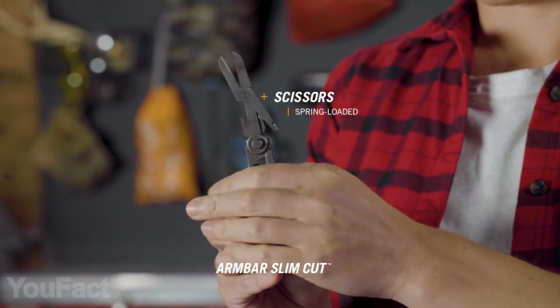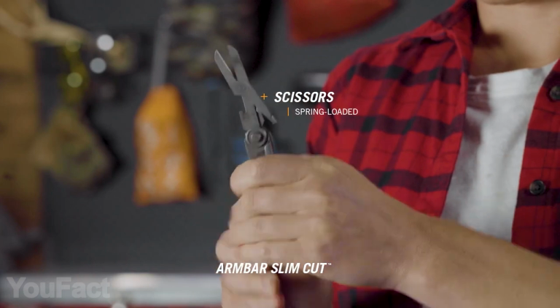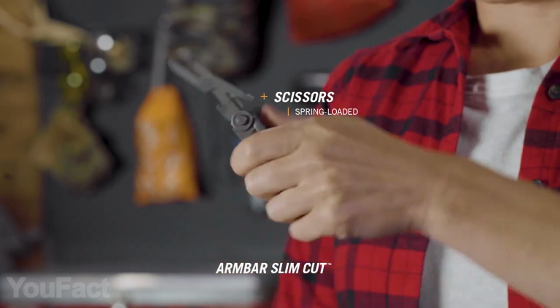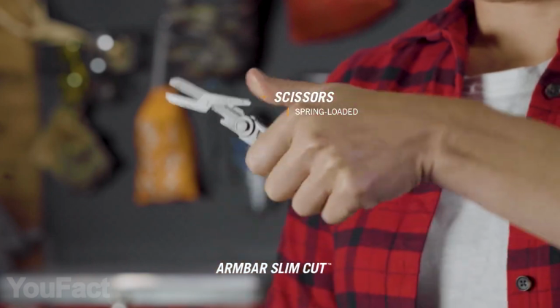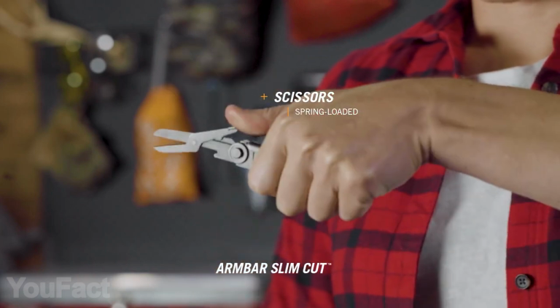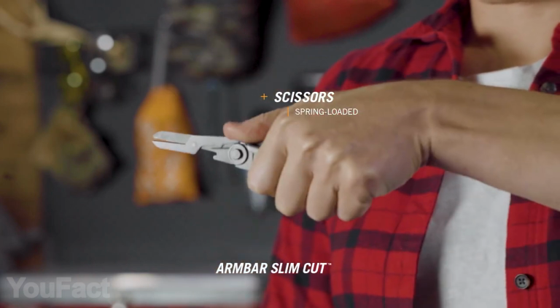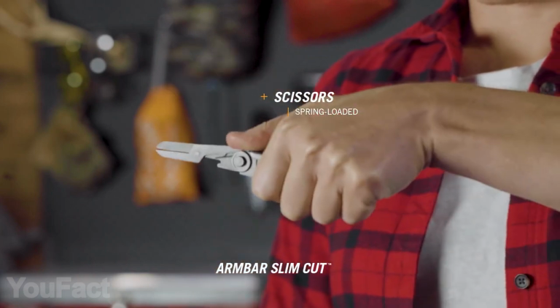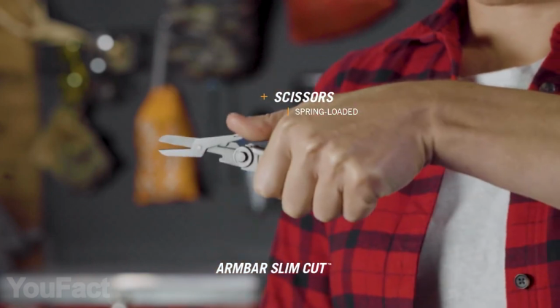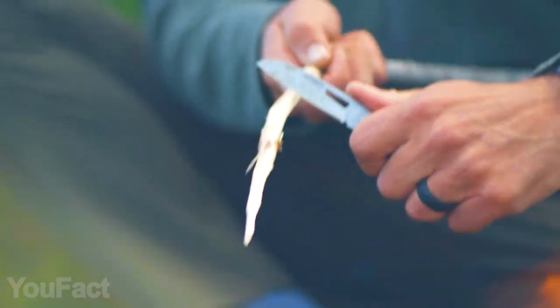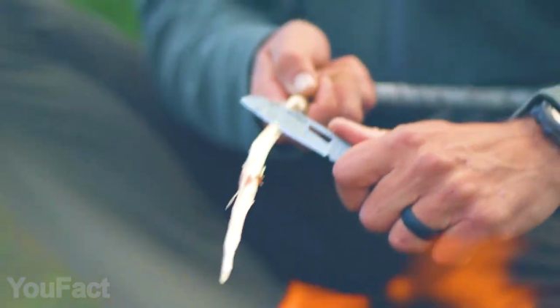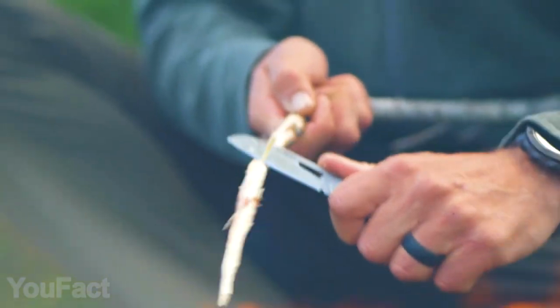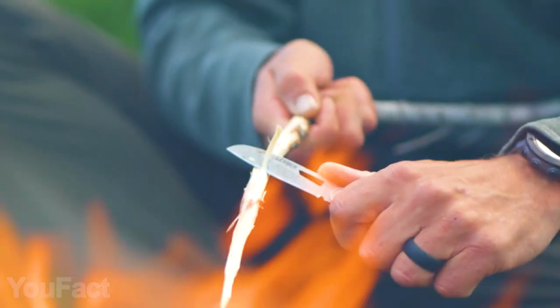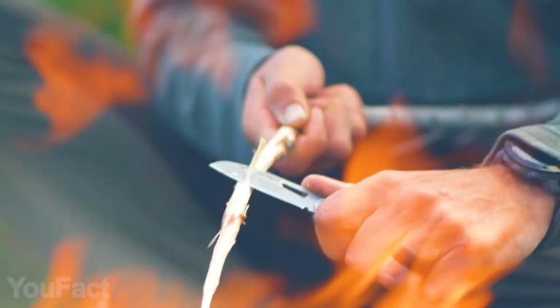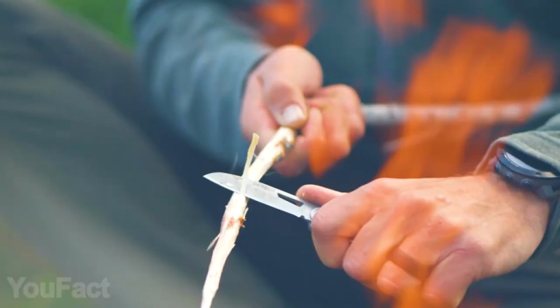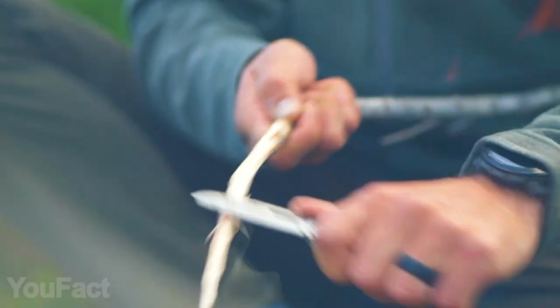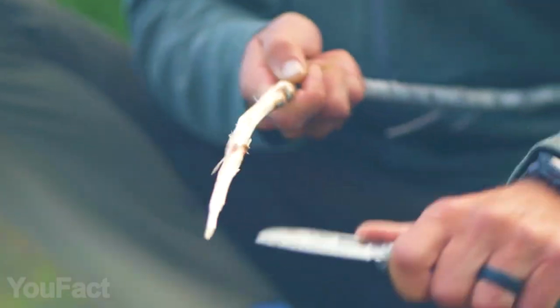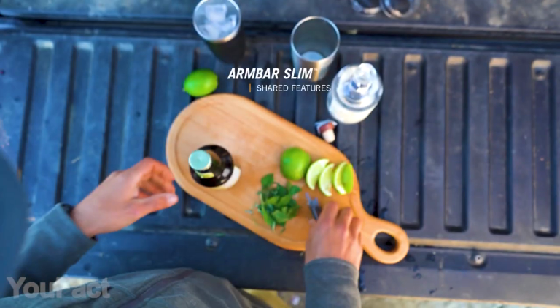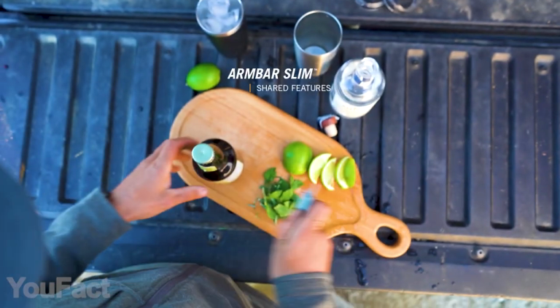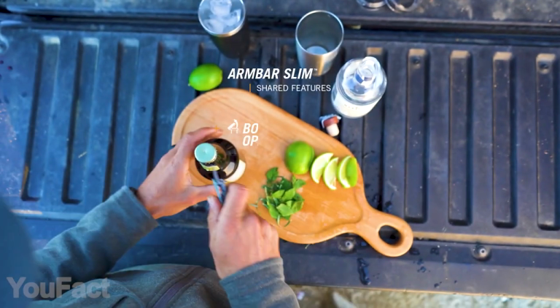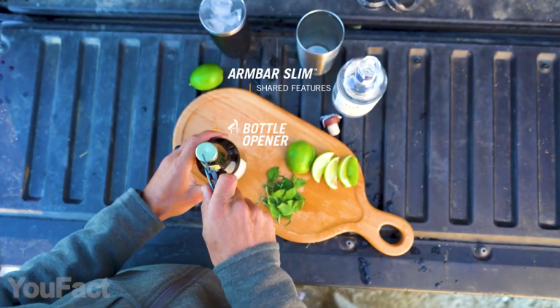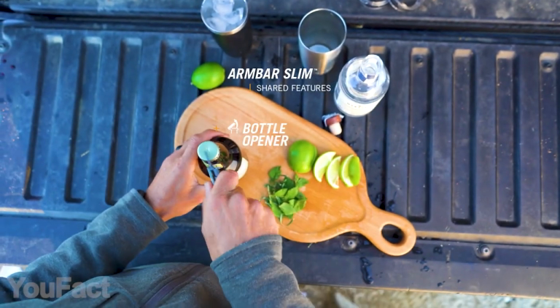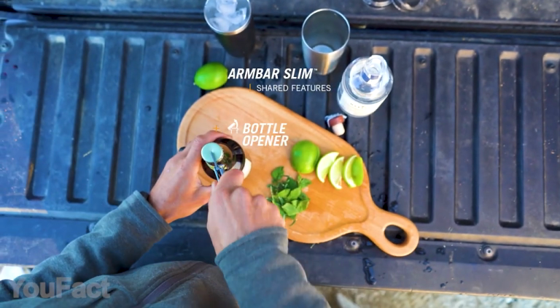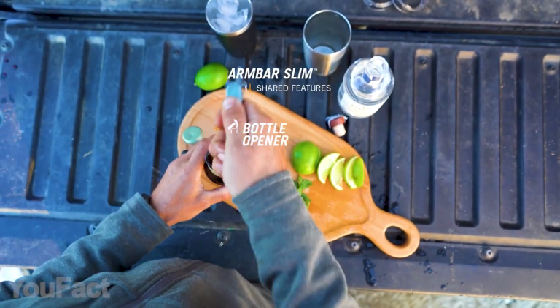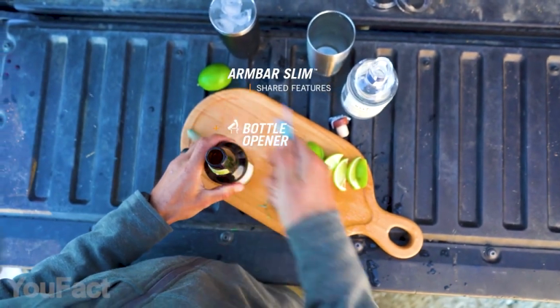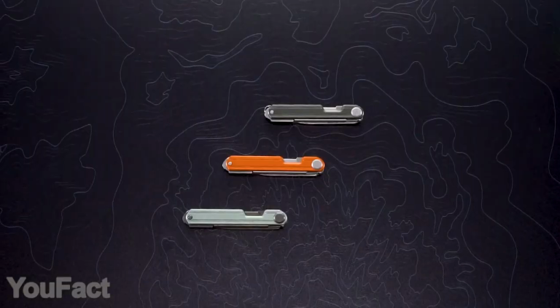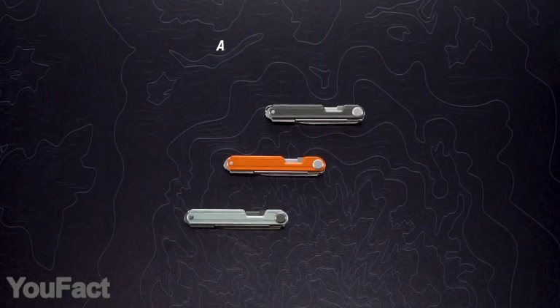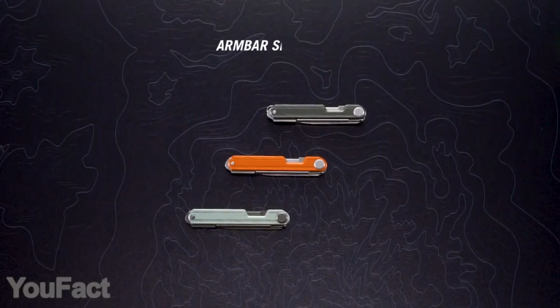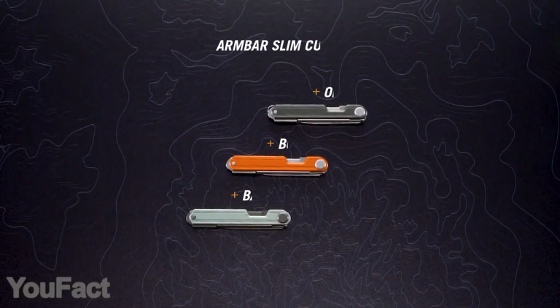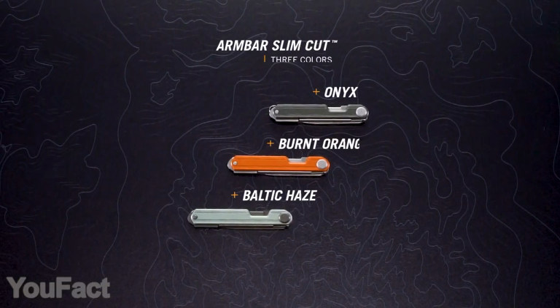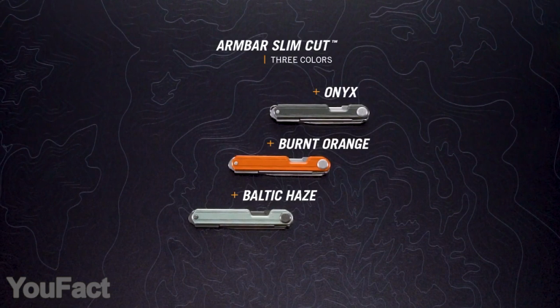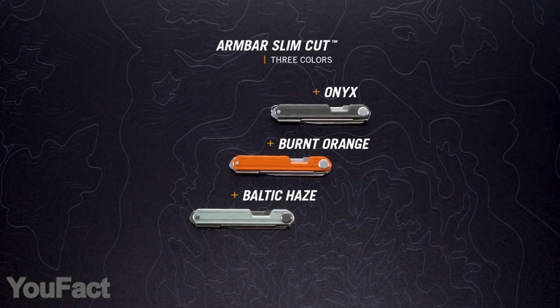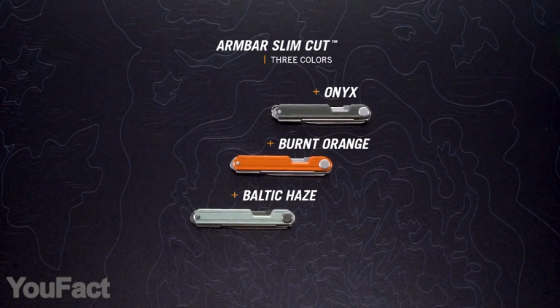So the choice is yours. But no matter which one you get, there will be a bottle opener. The color options look really cool.